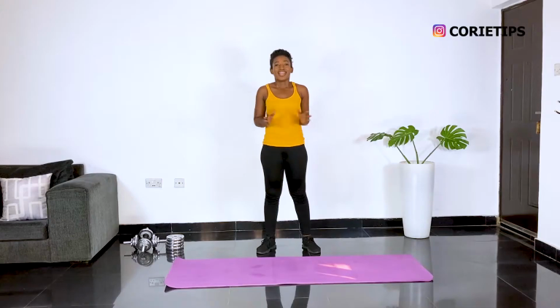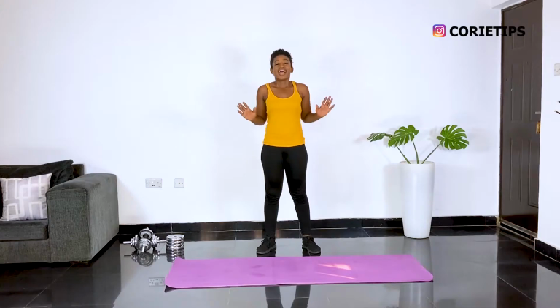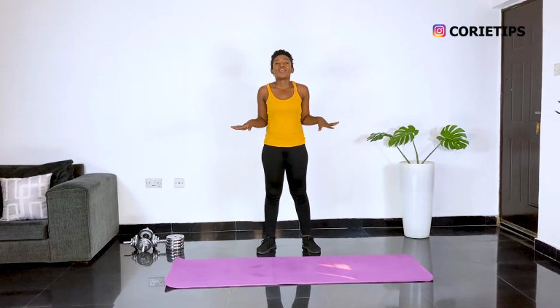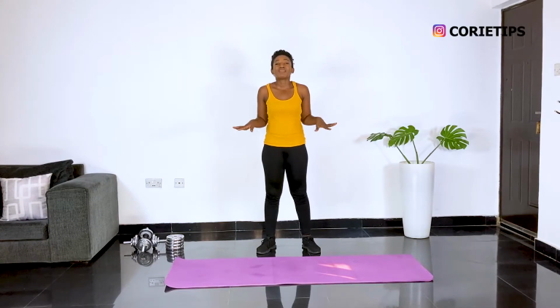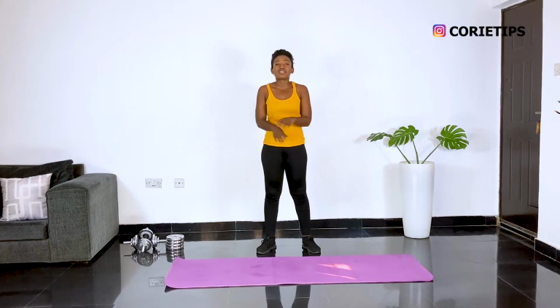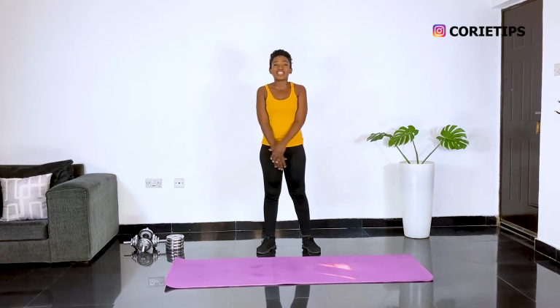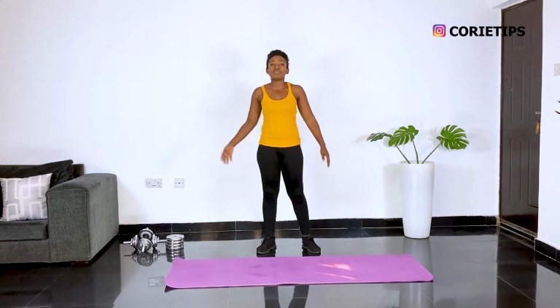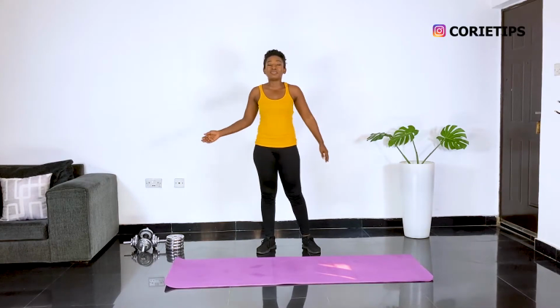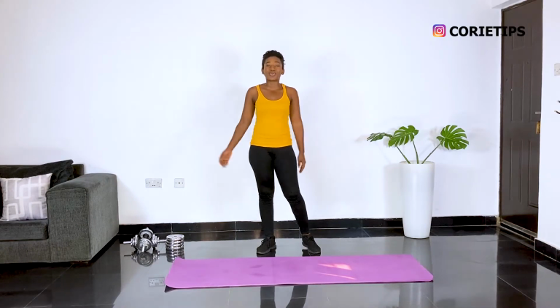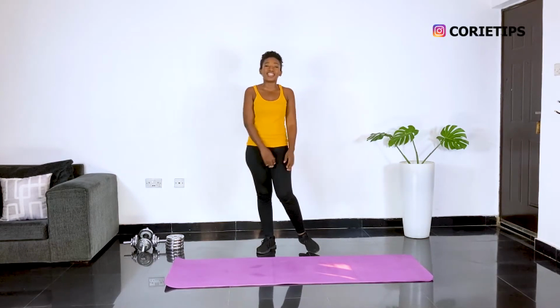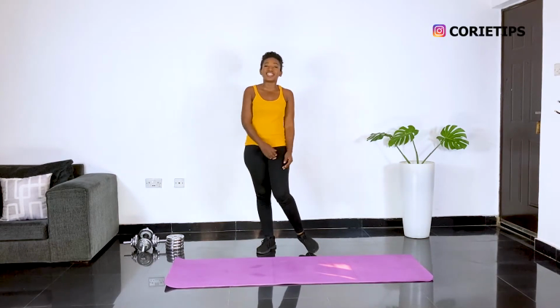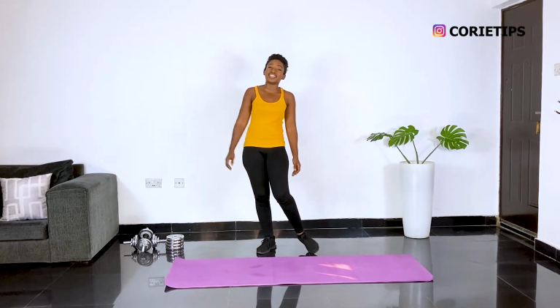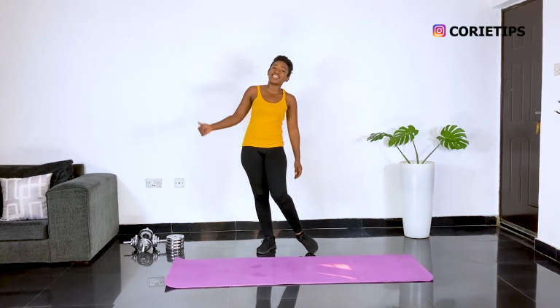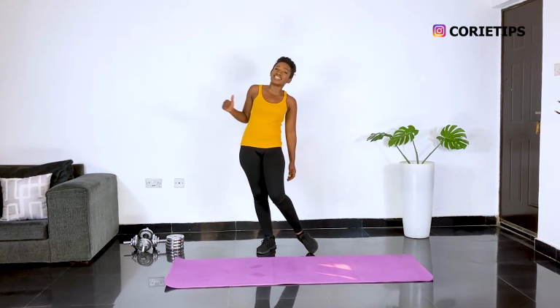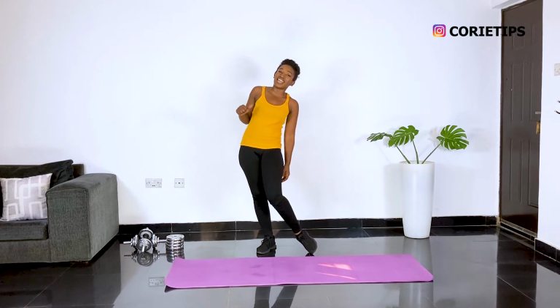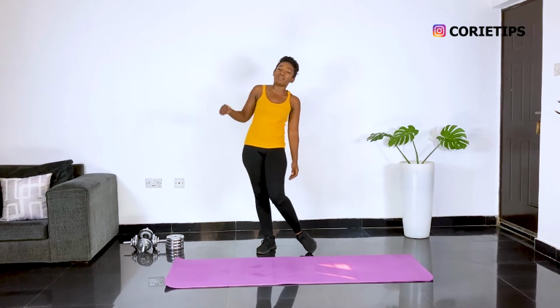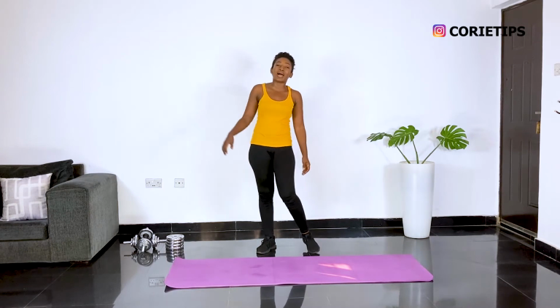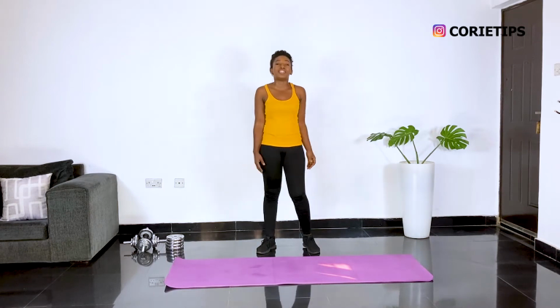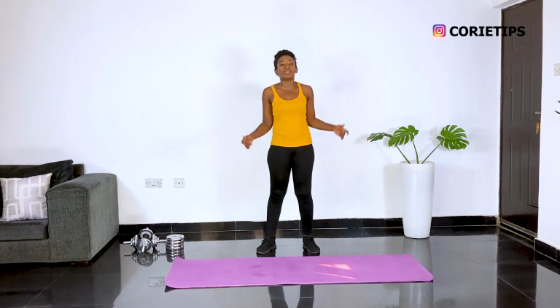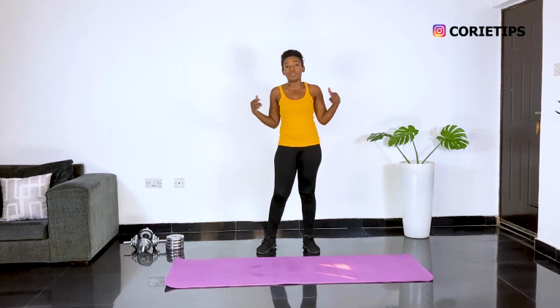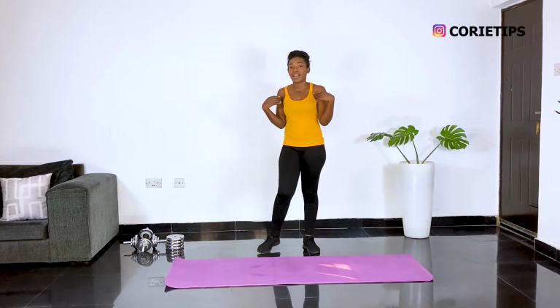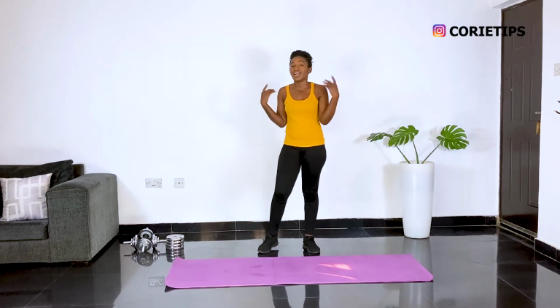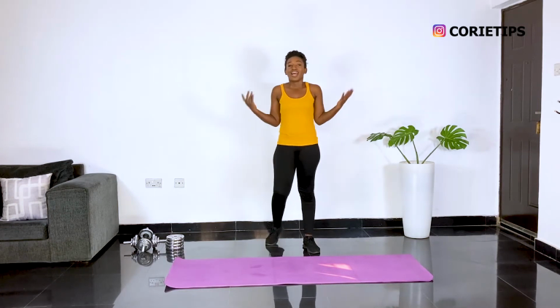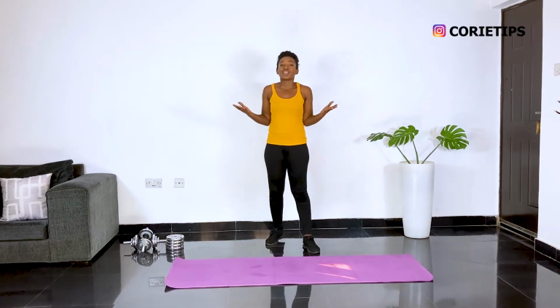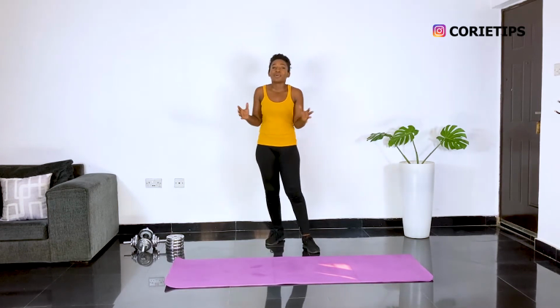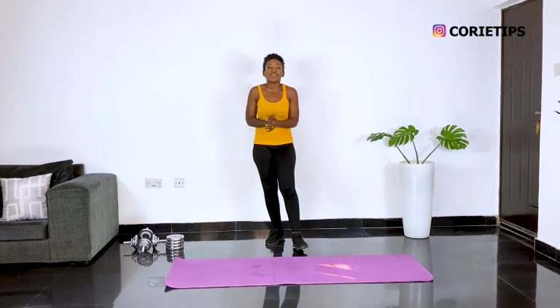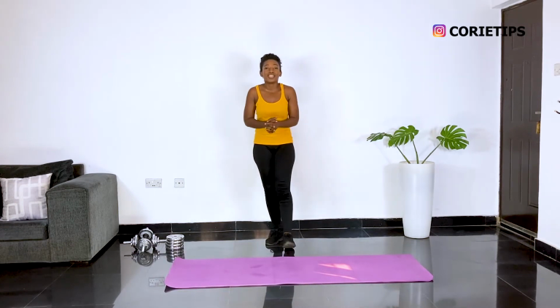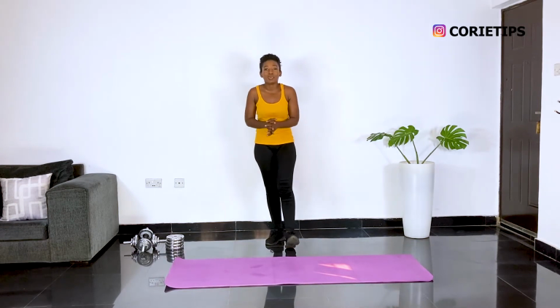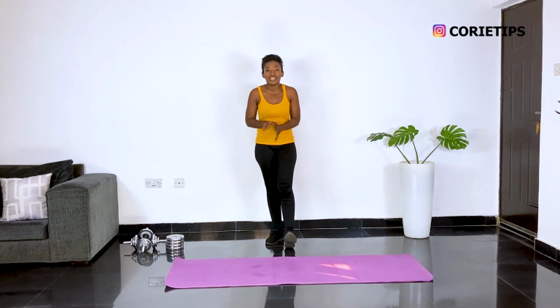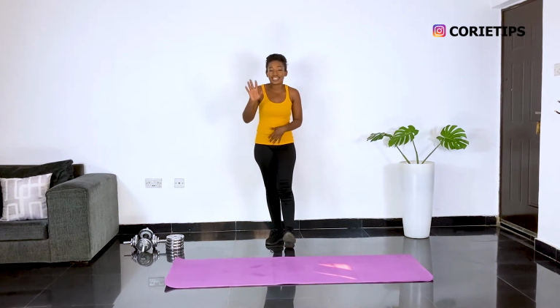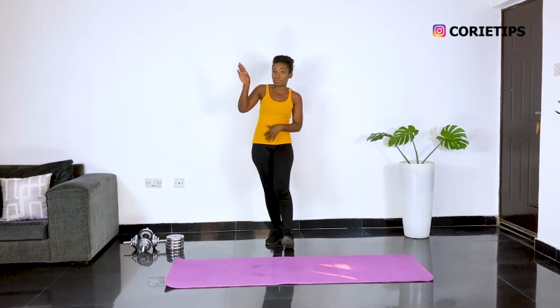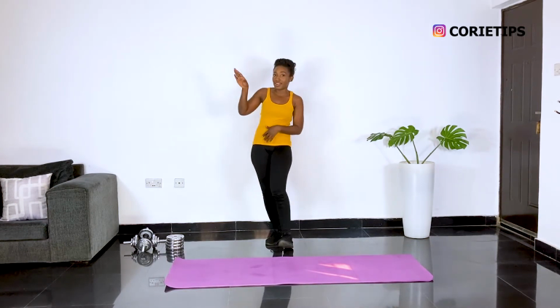Hello and welcome back to my channel. My name is Coryde Johnson and today I'm happy to be back. I lost my voice but it's getting better.